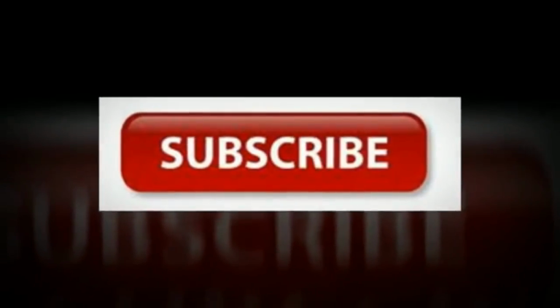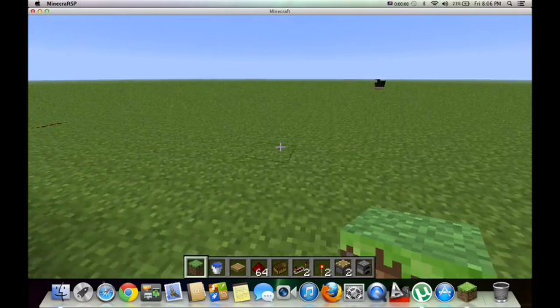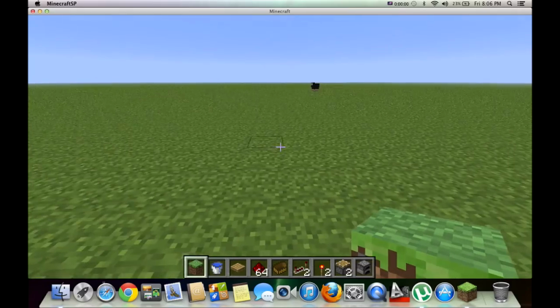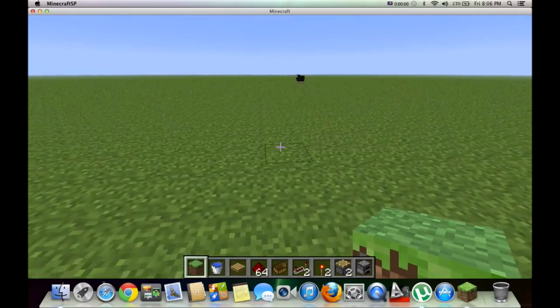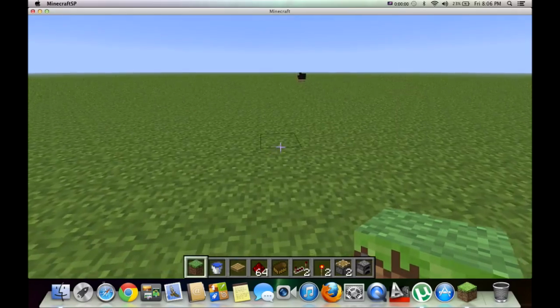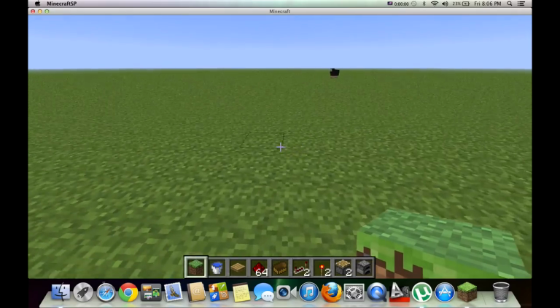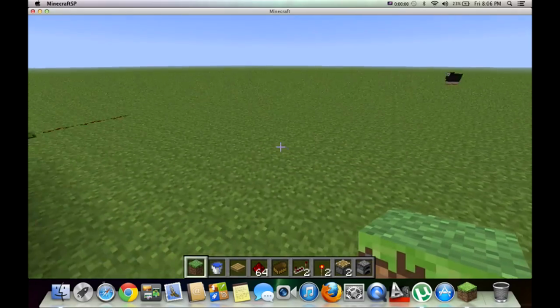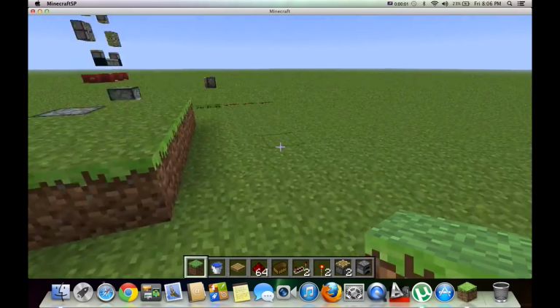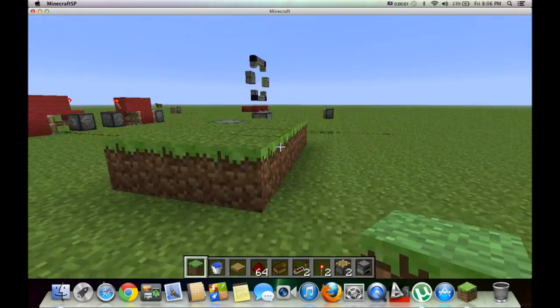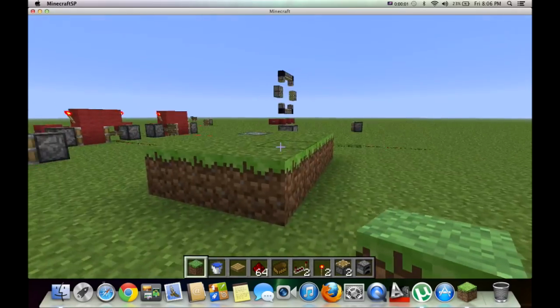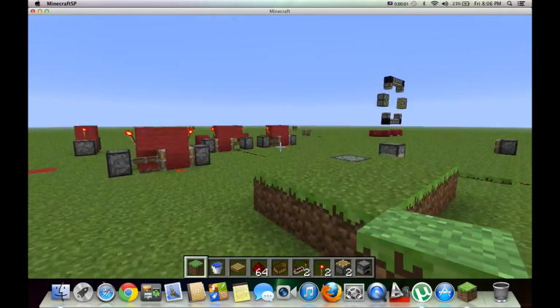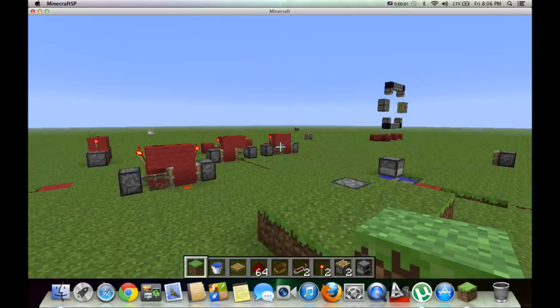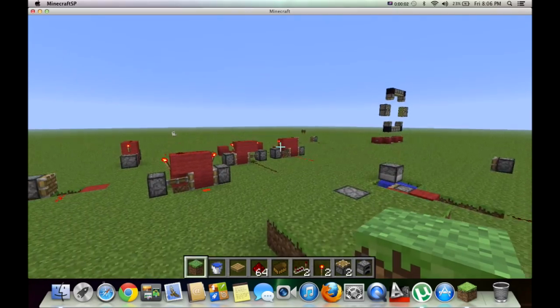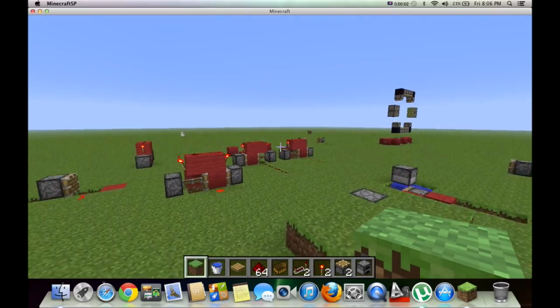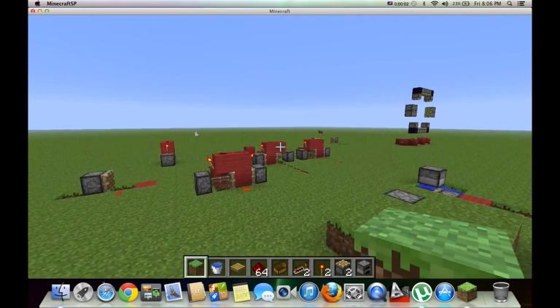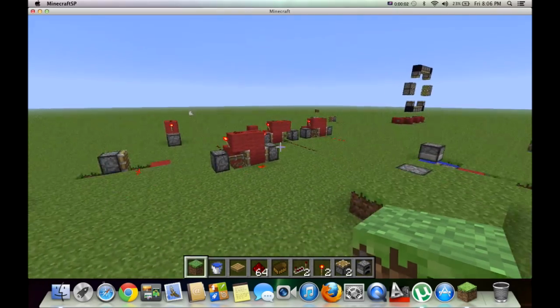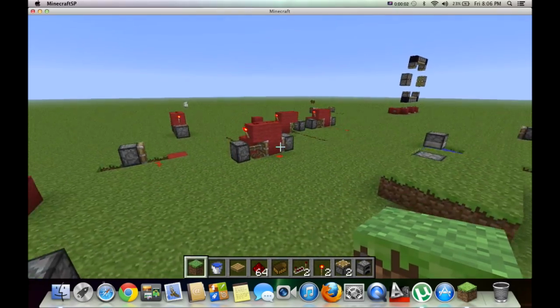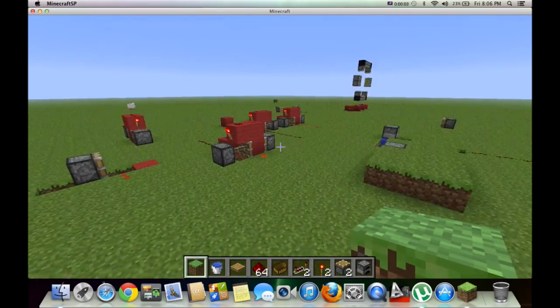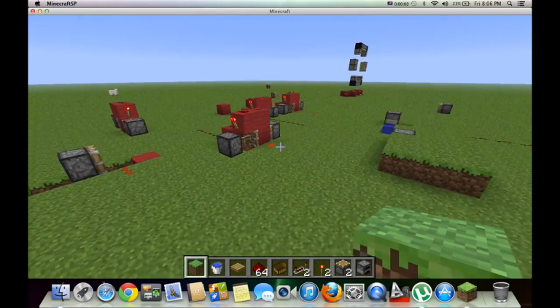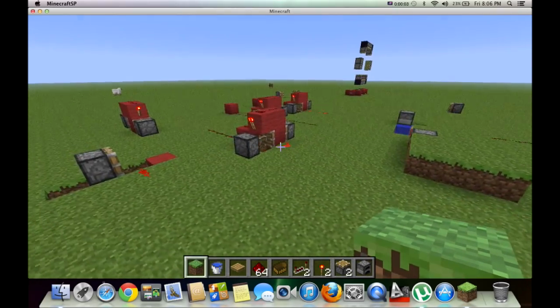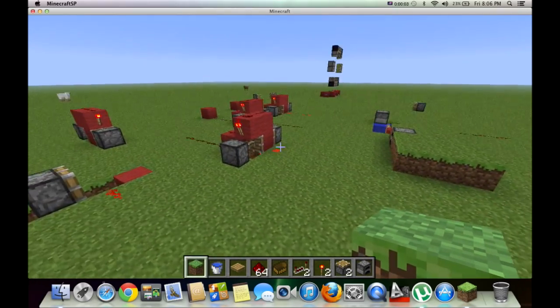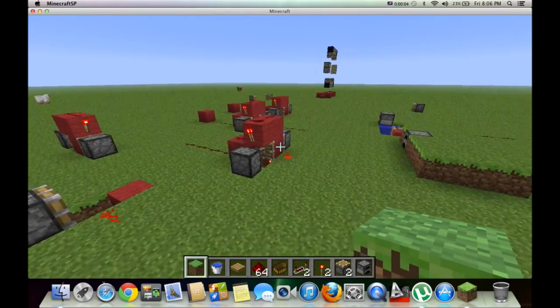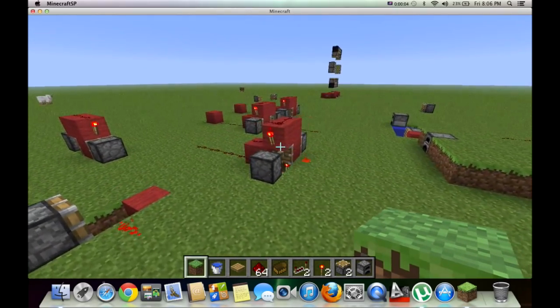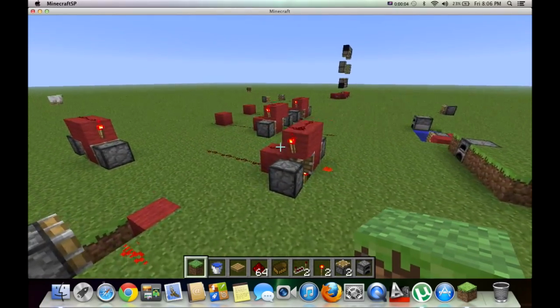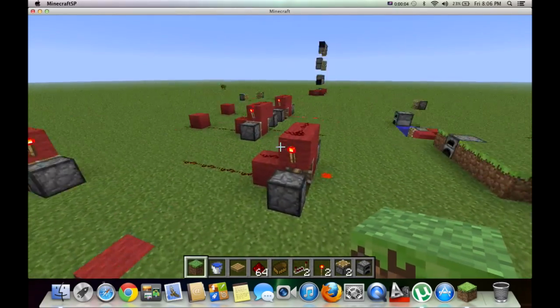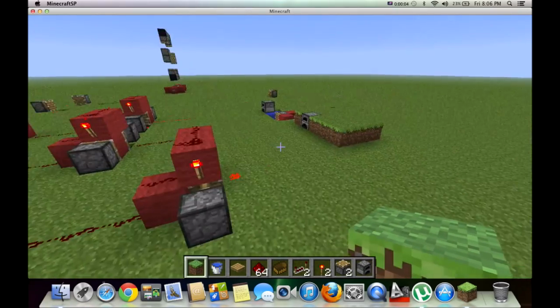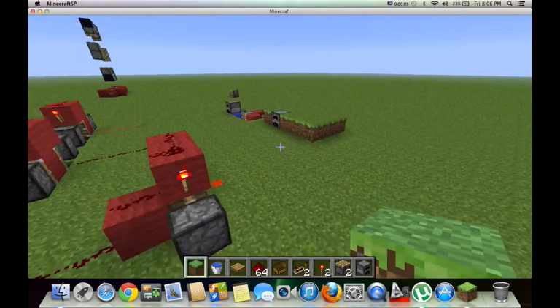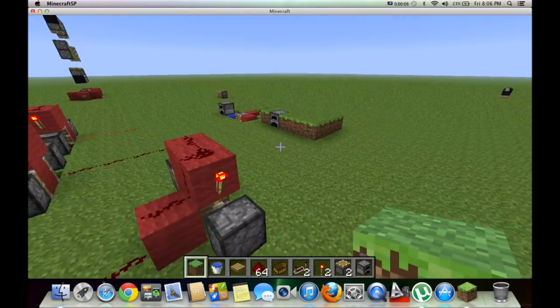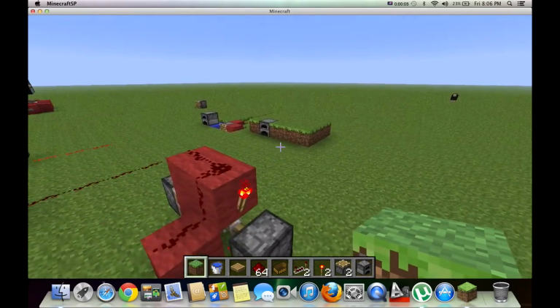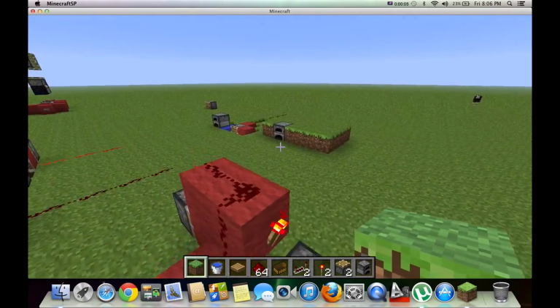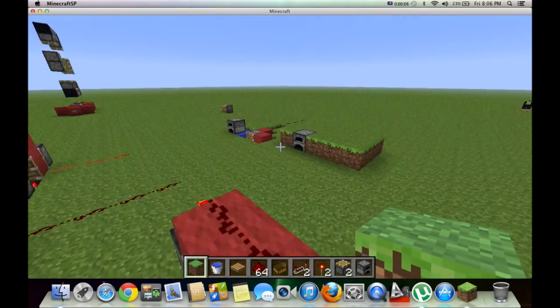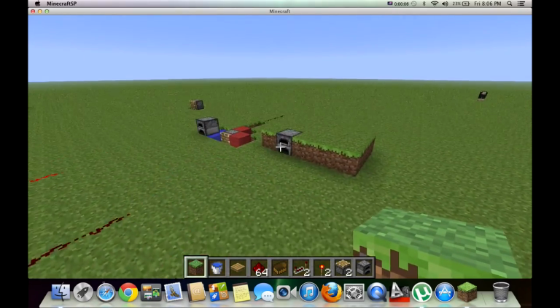Hey guys, it's Cod and MC Gaming here, and I'm going to teach you how to make a bud switch.